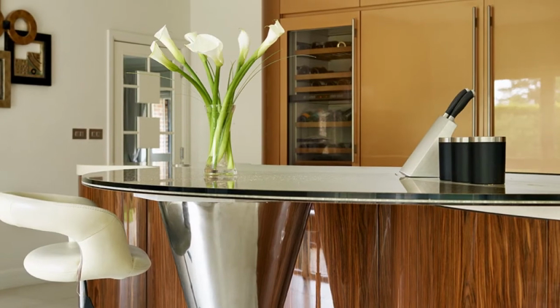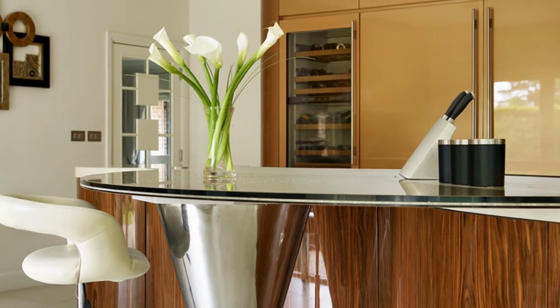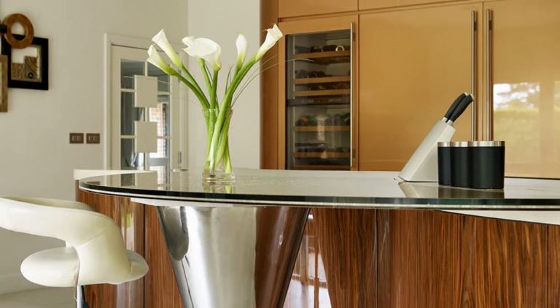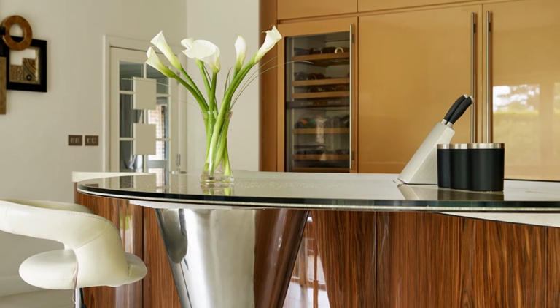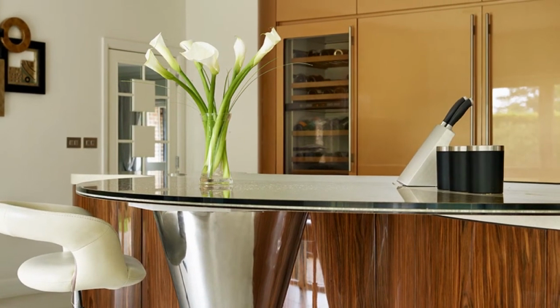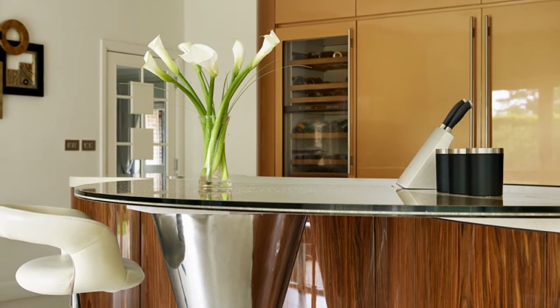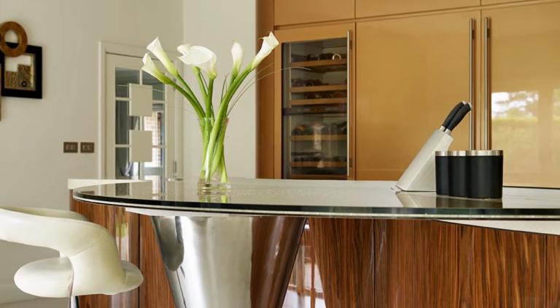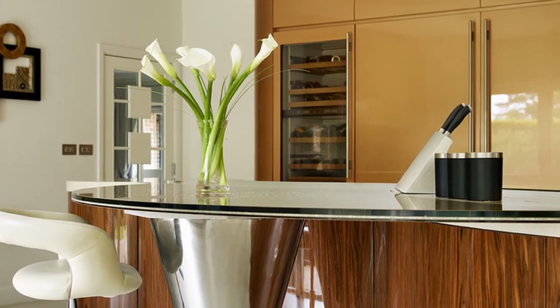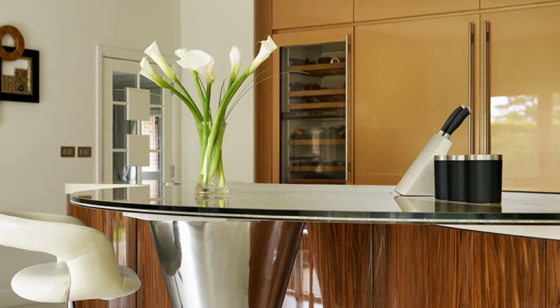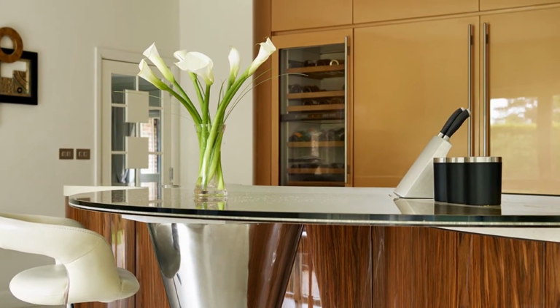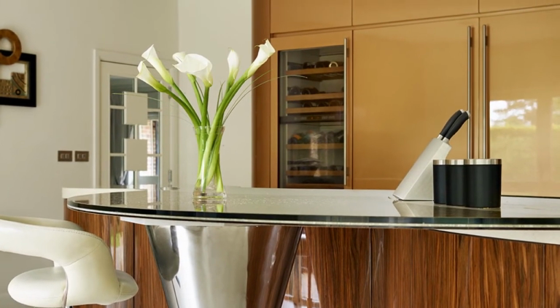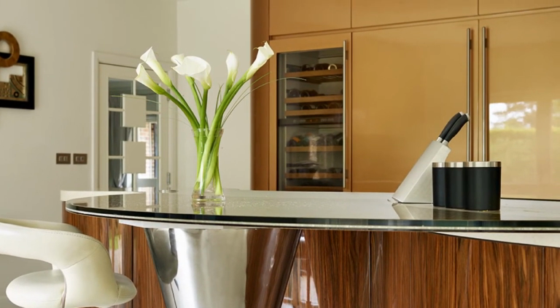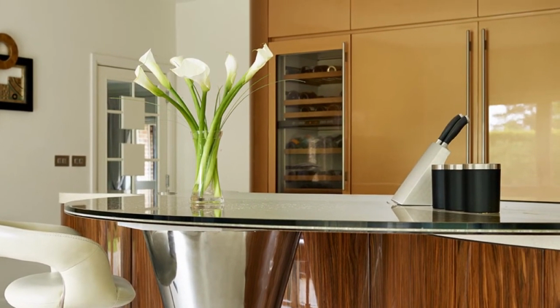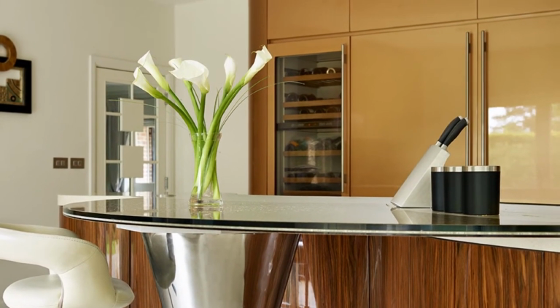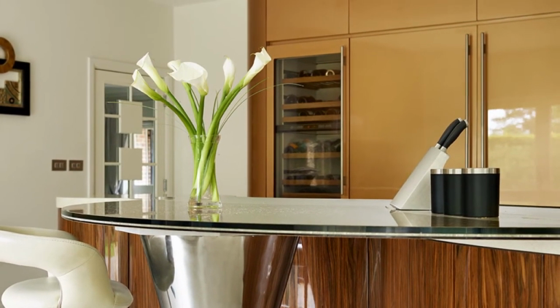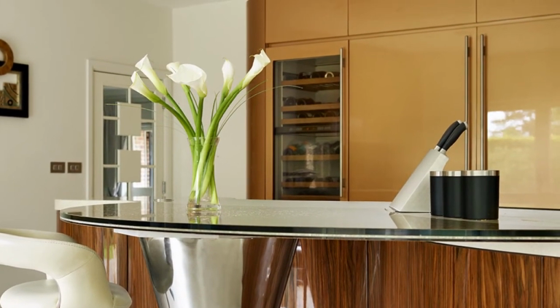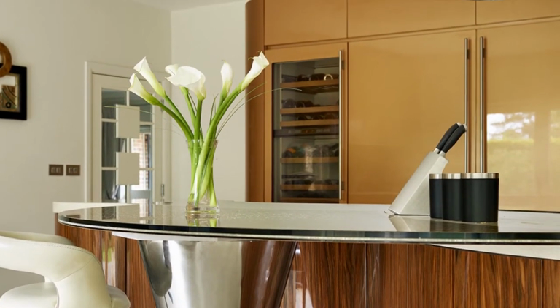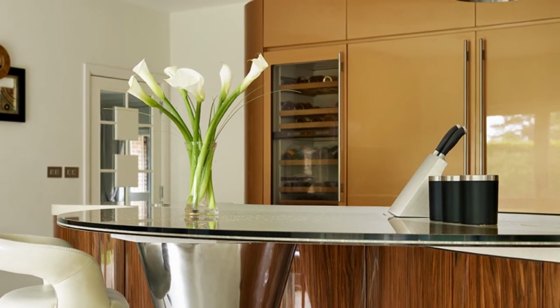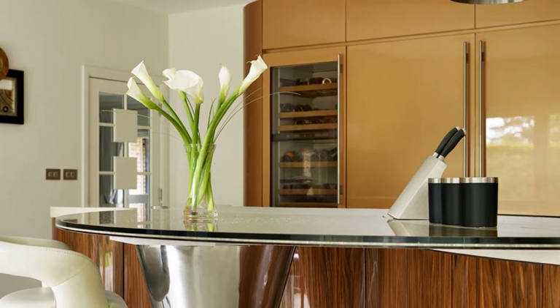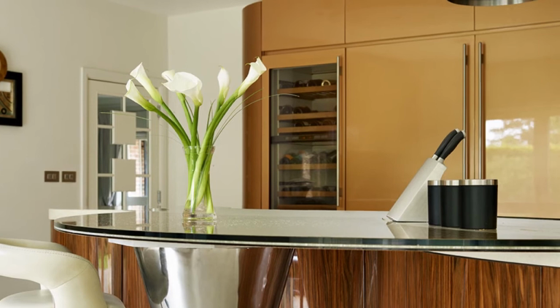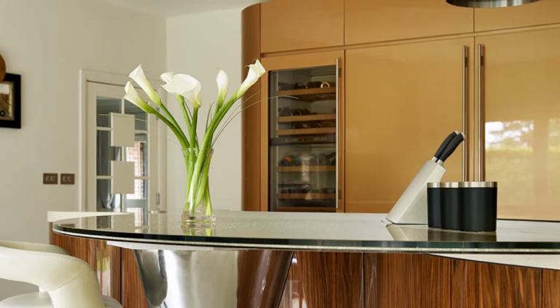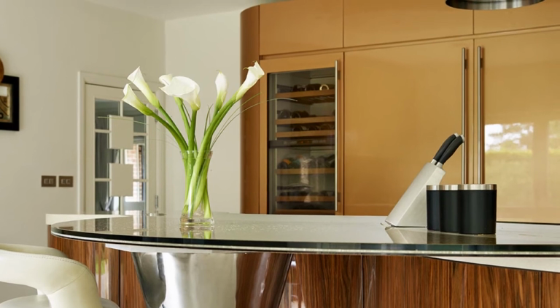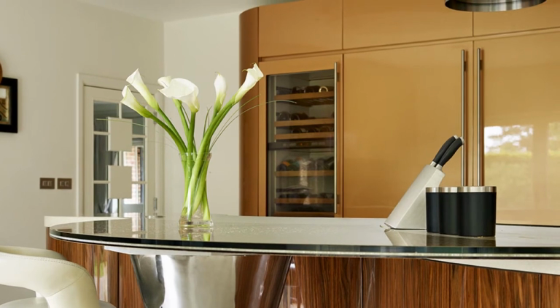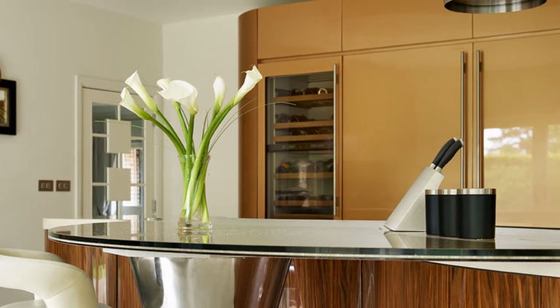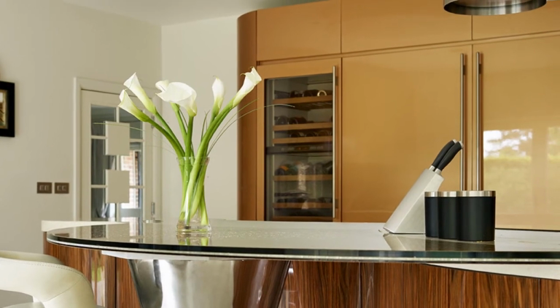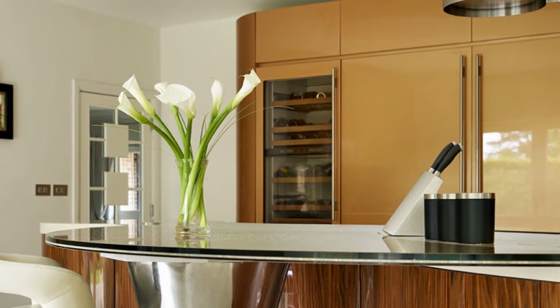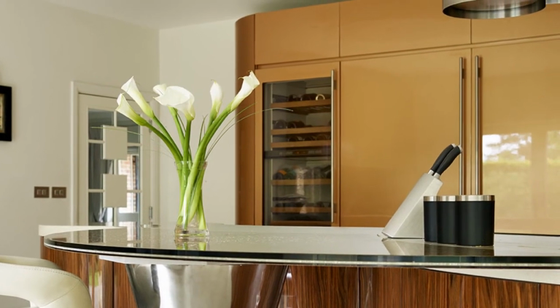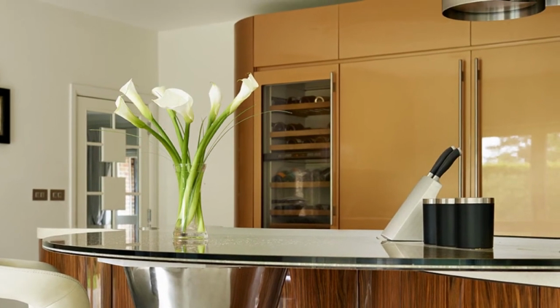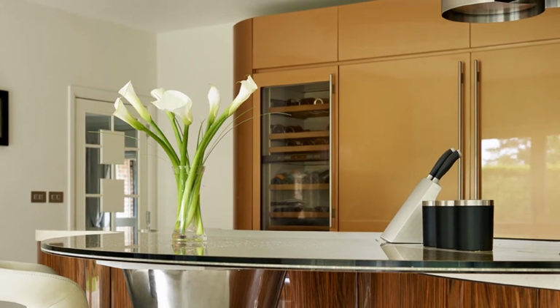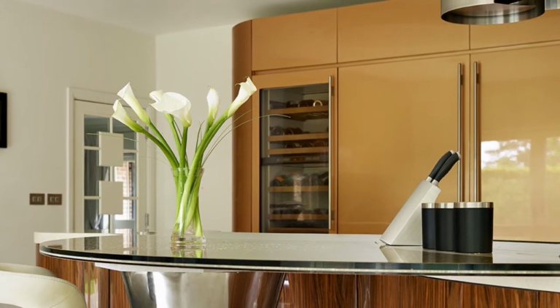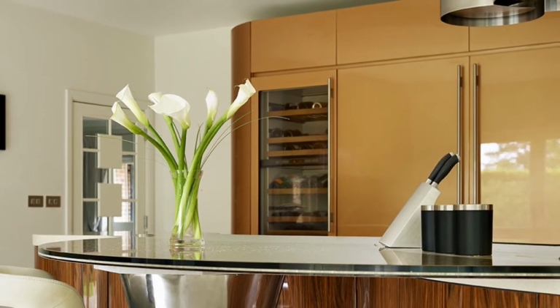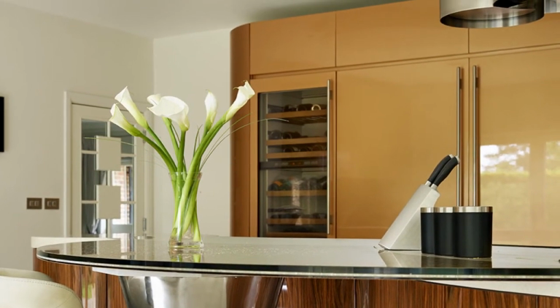A sweep and run of tall units along the back wall houses high spec appliances and plenty of storage. Its curved shape helps soften the room's corners.